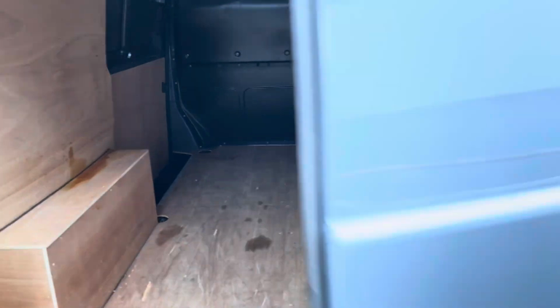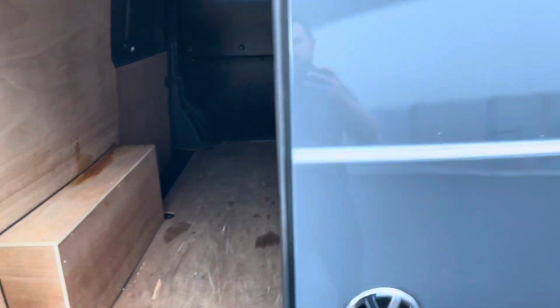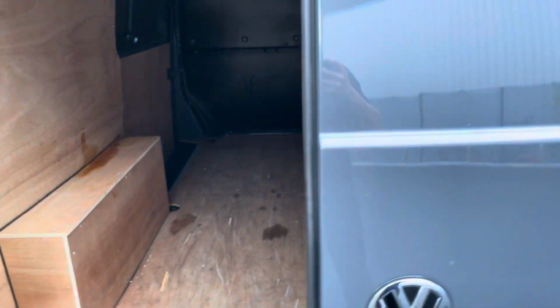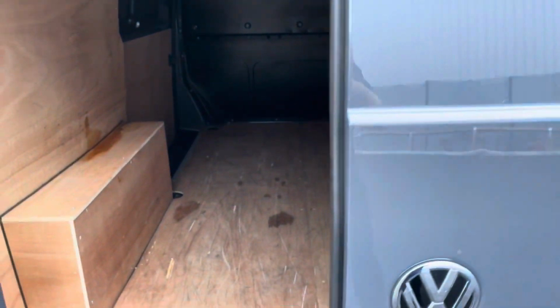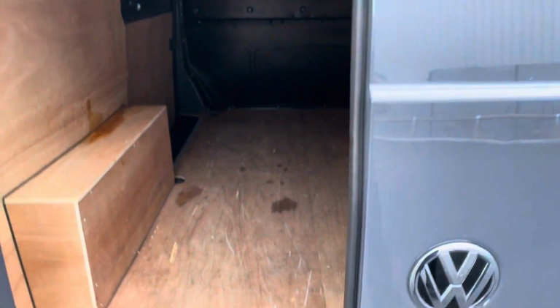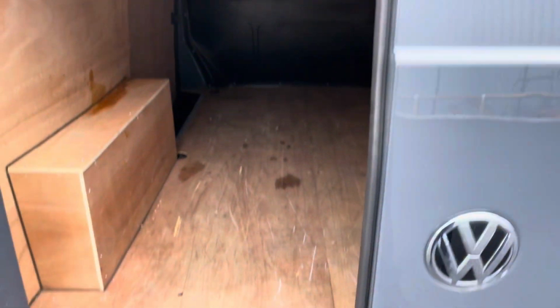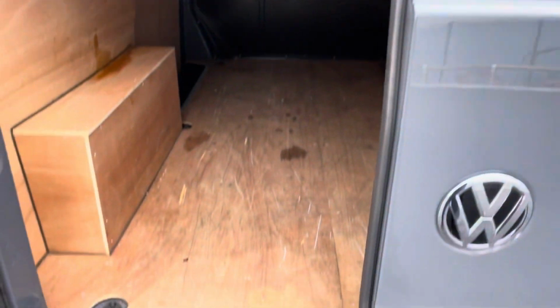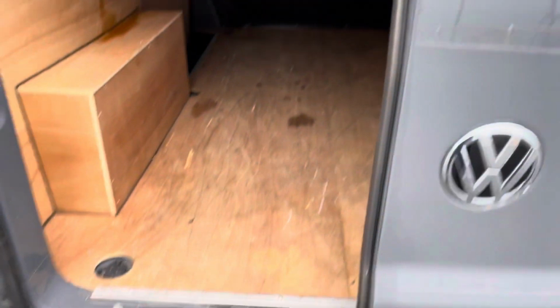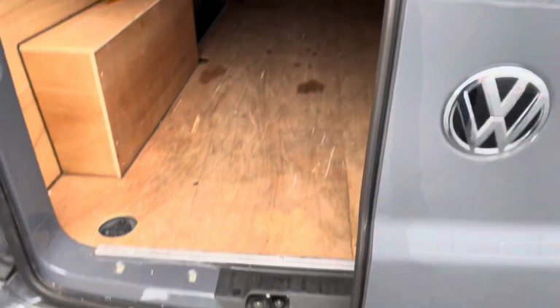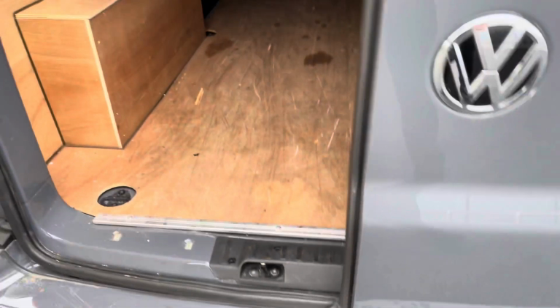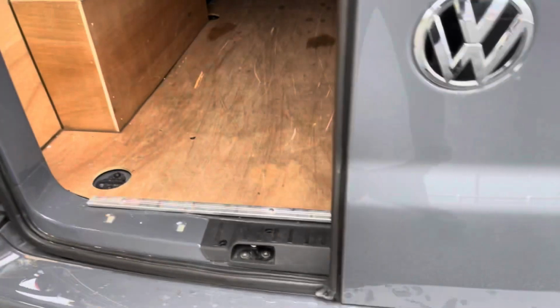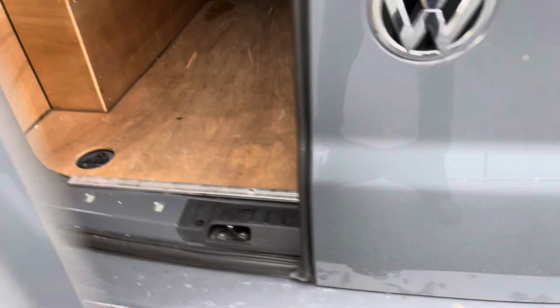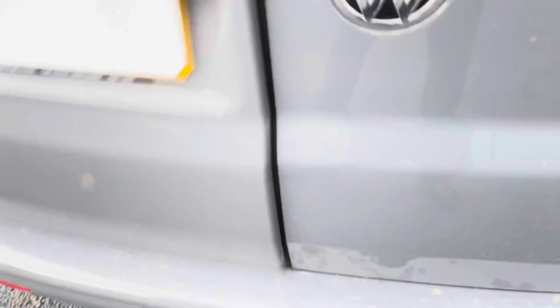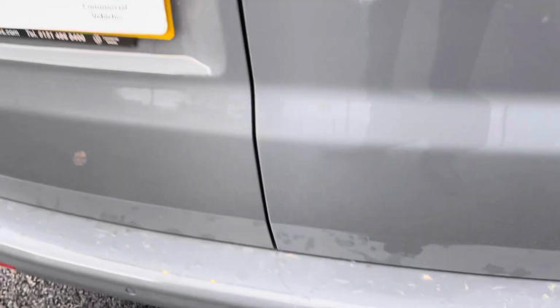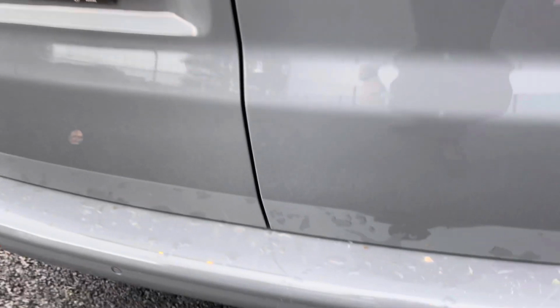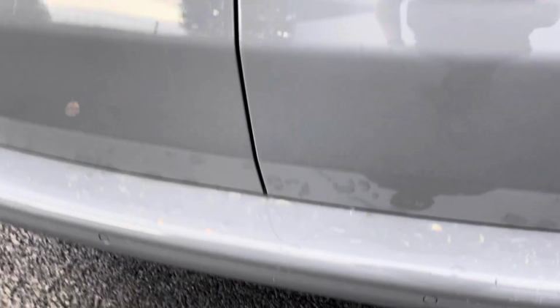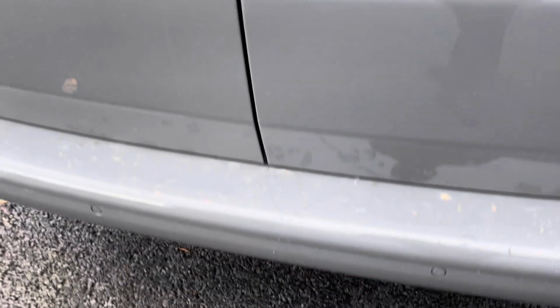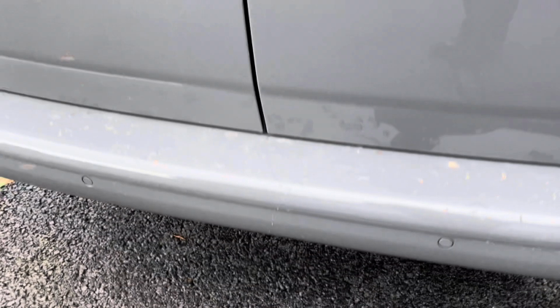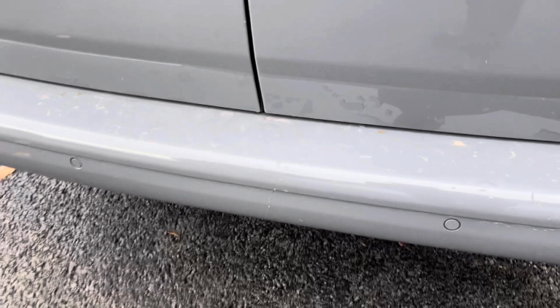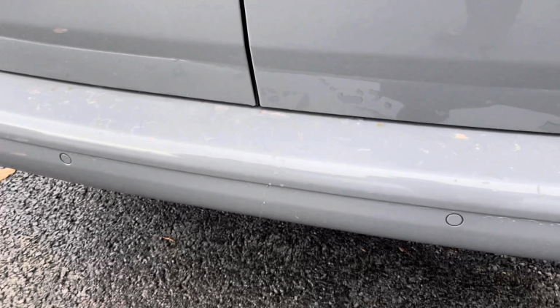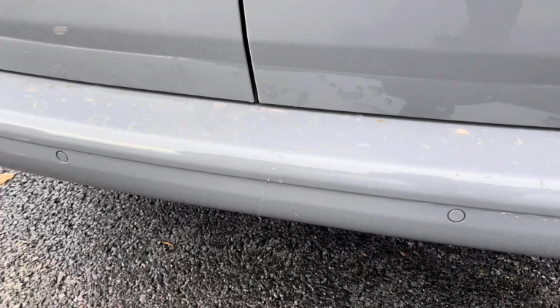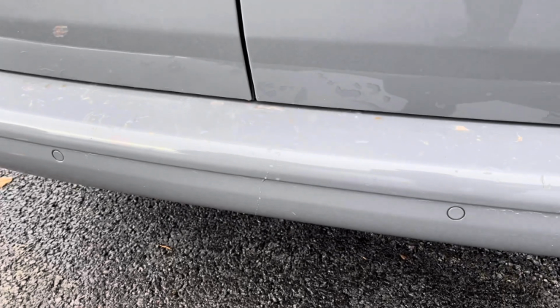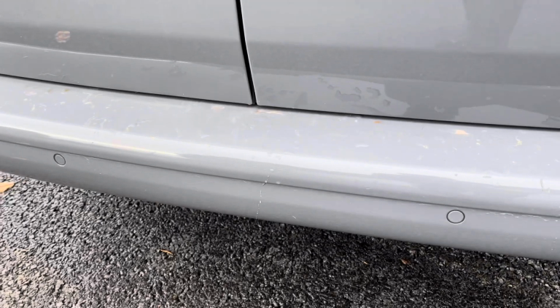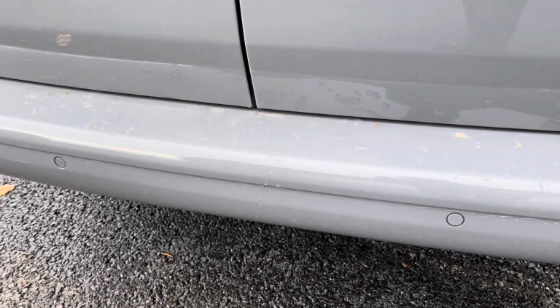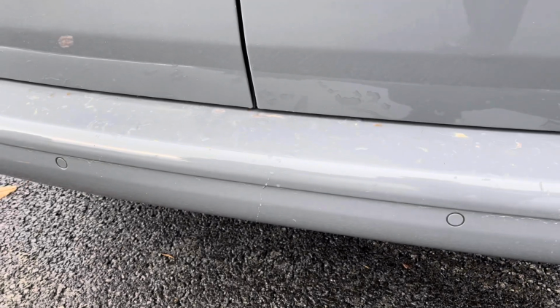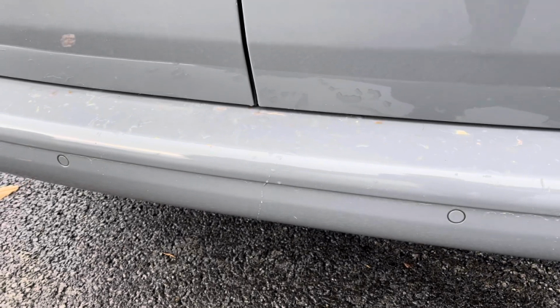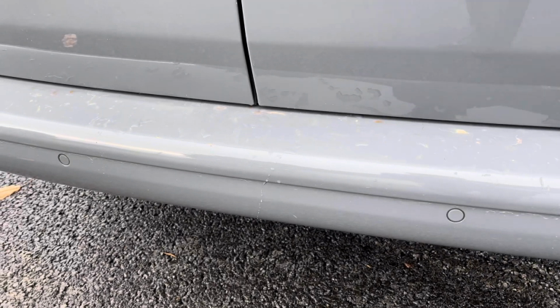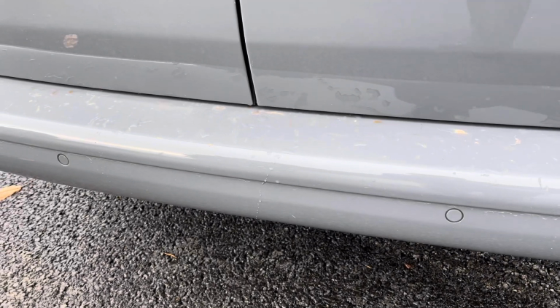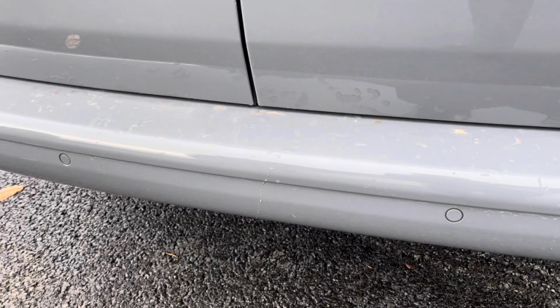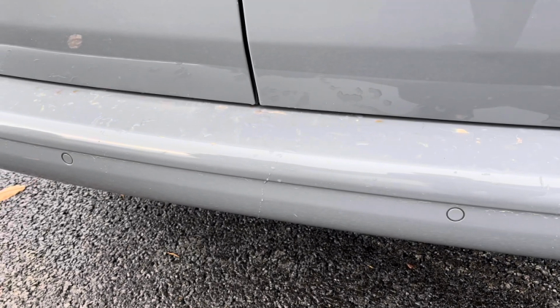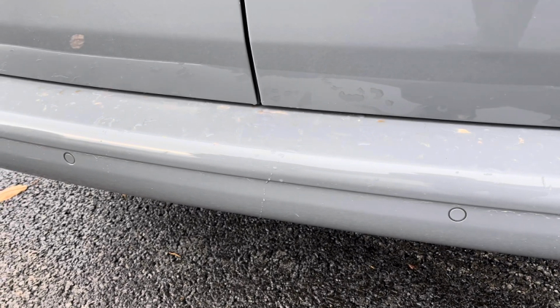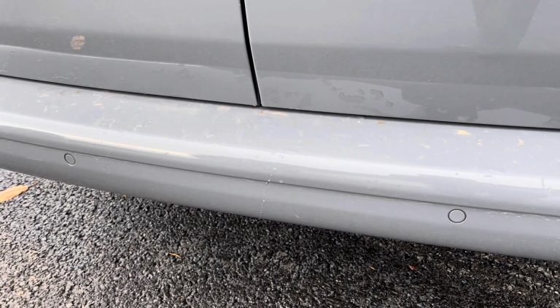If we close these doors back over and take a look just down here on the rear bumper, there are your rear parking sensors.